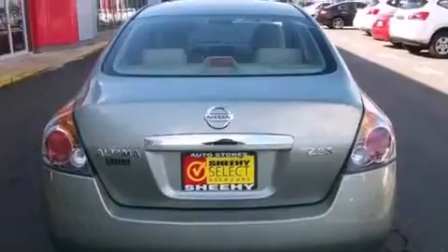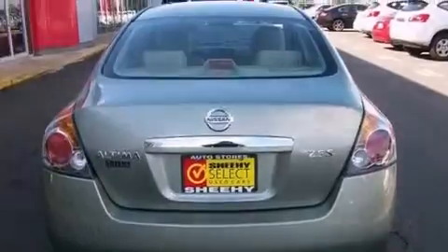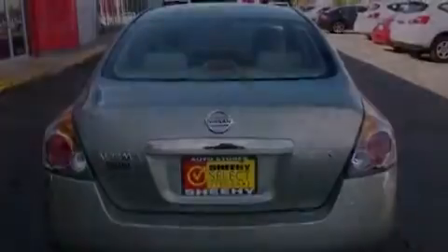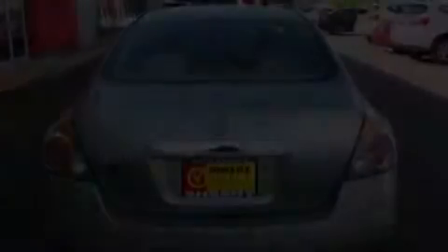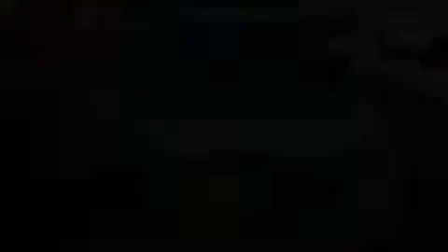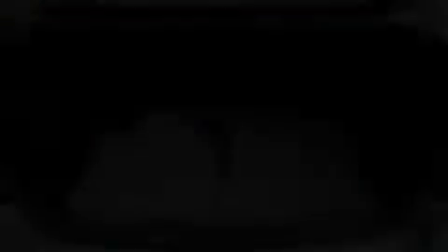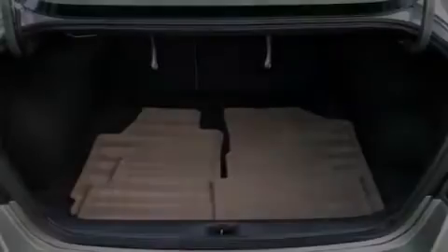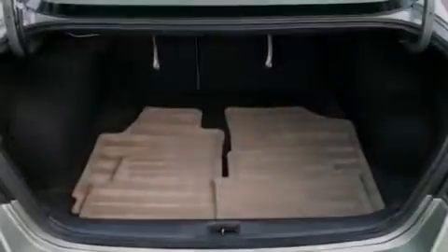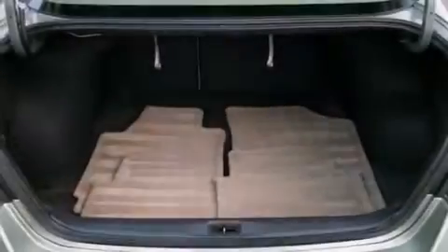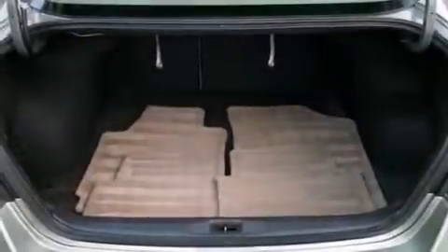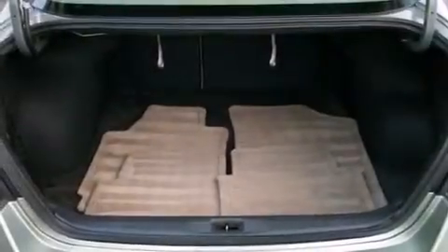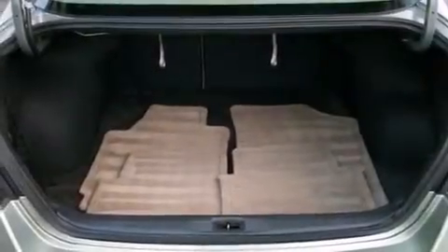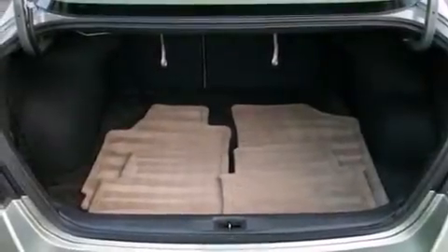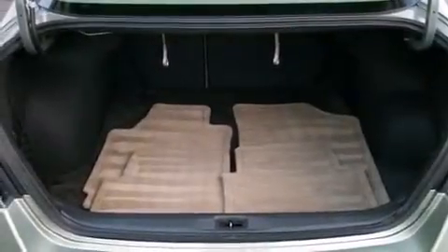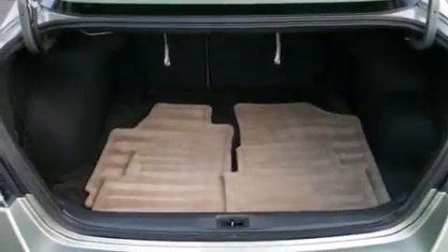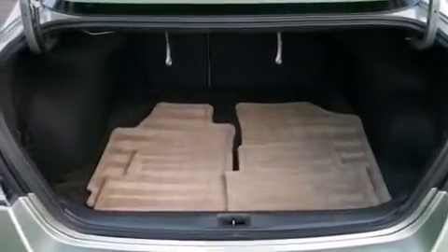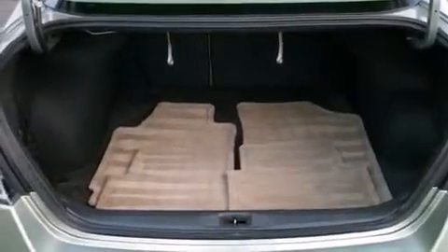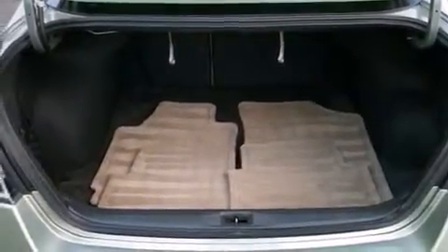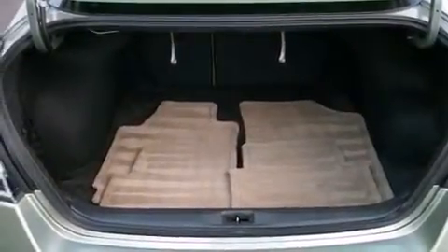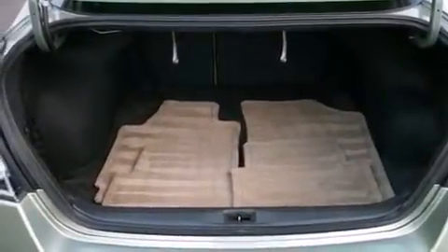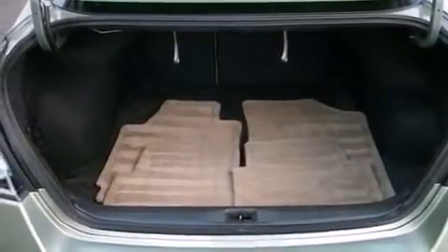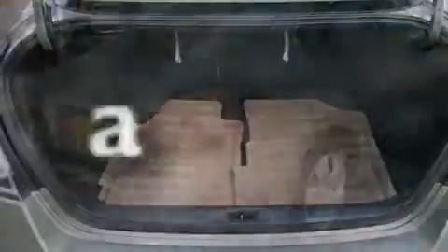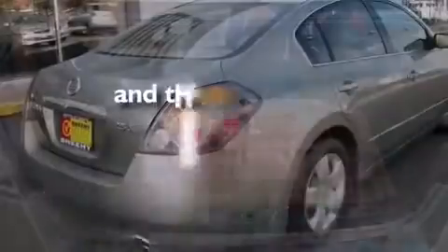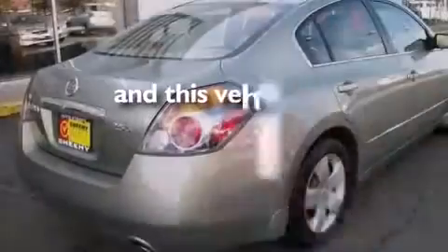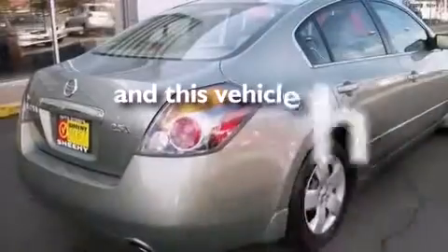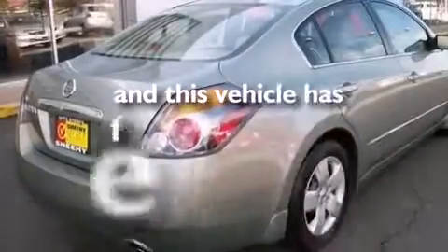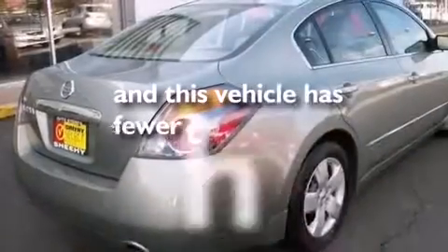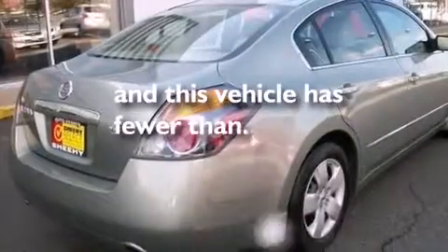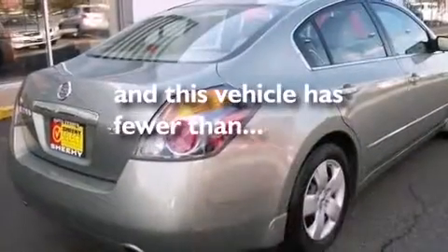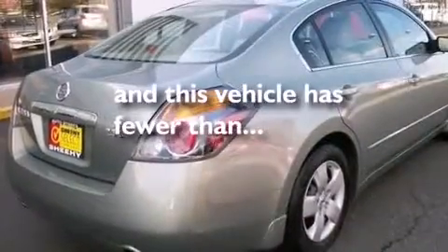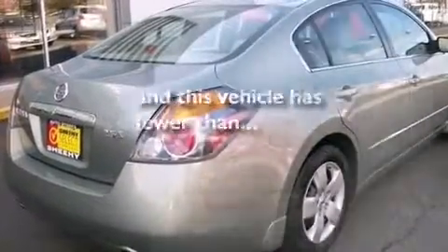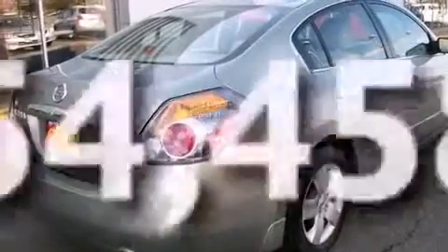Air conditioning, a pass-through rear seat, full power accessories, and this vehicle has less than 55,000 miles.